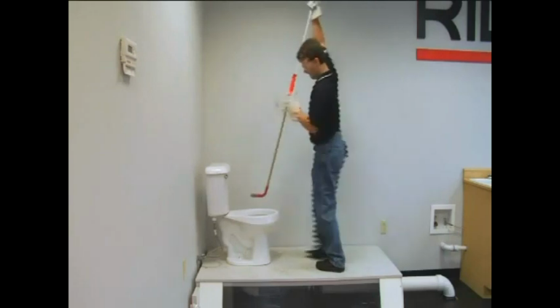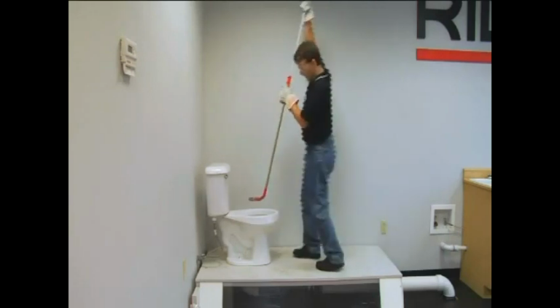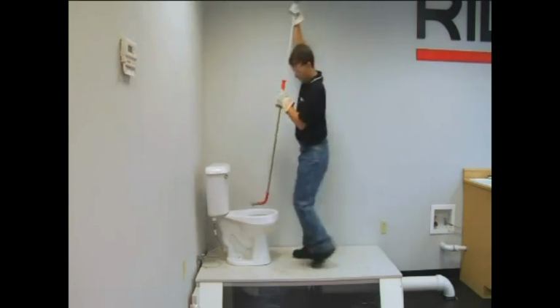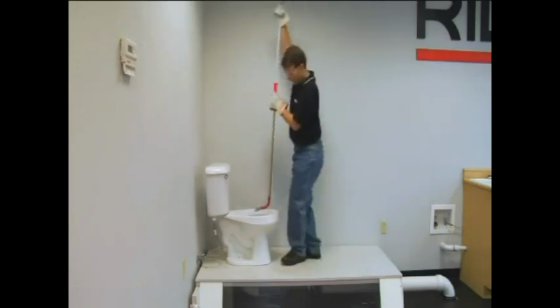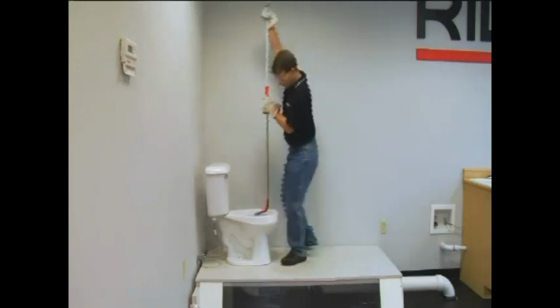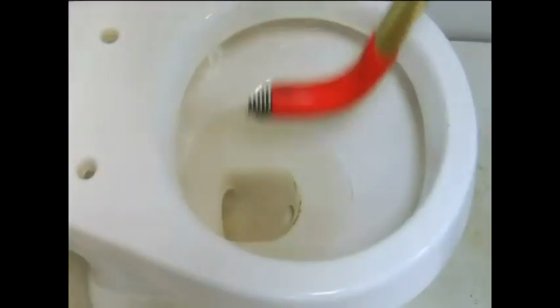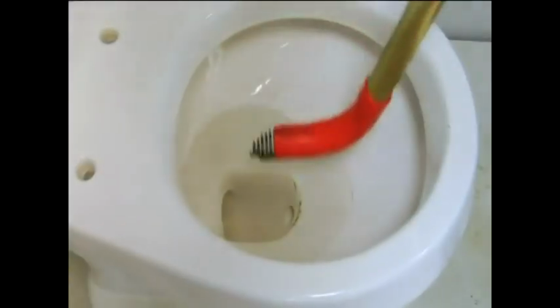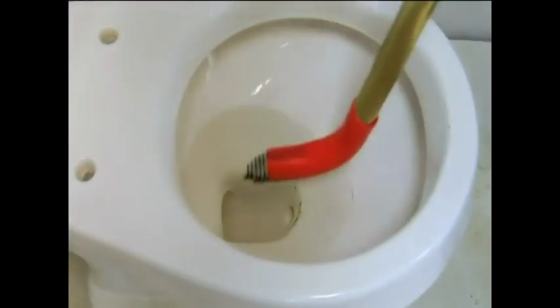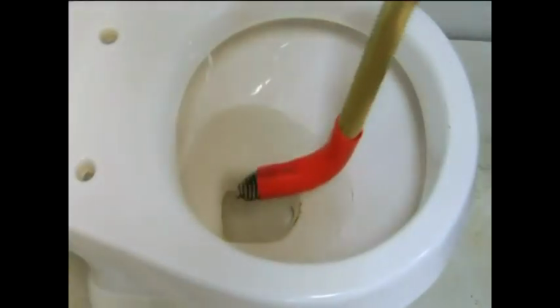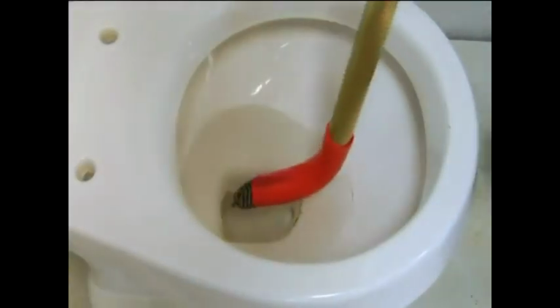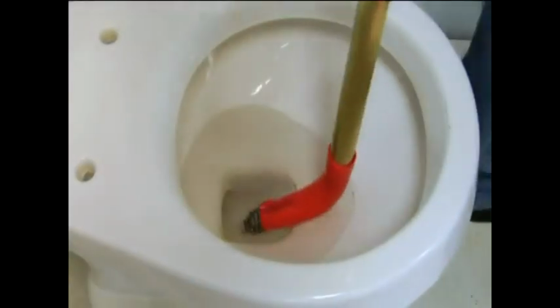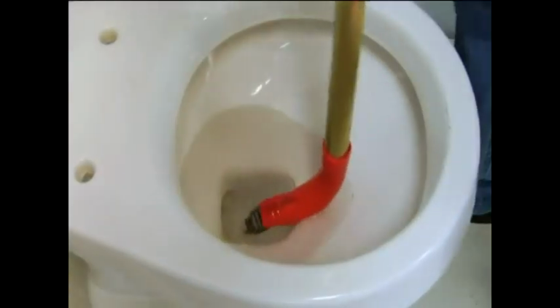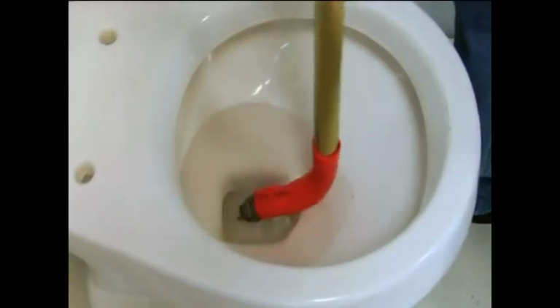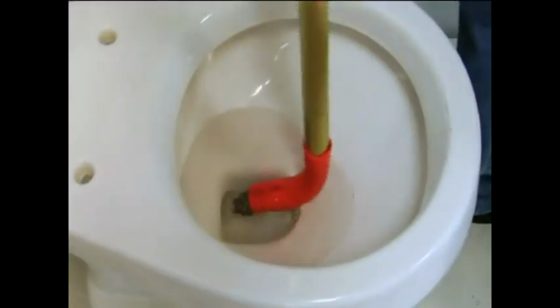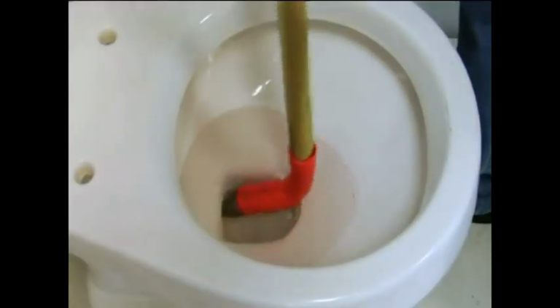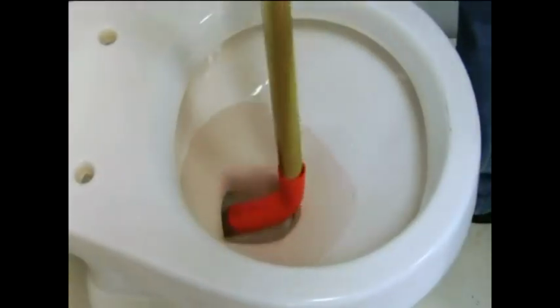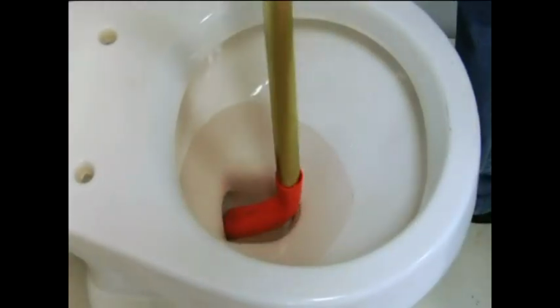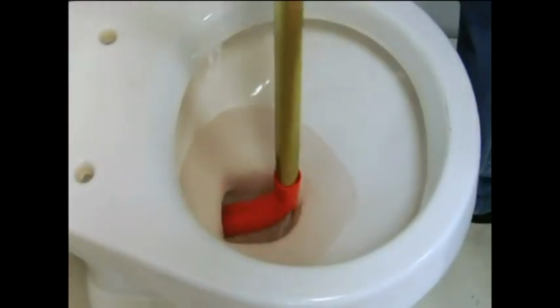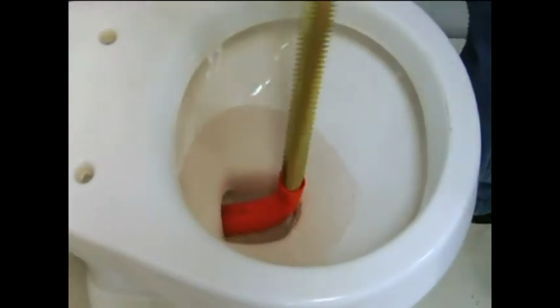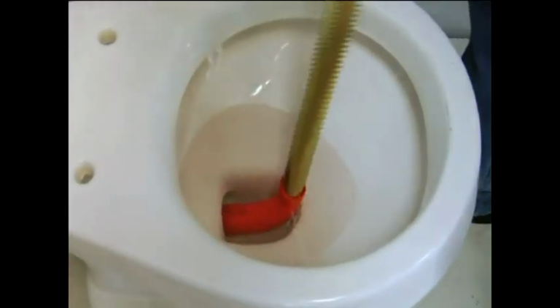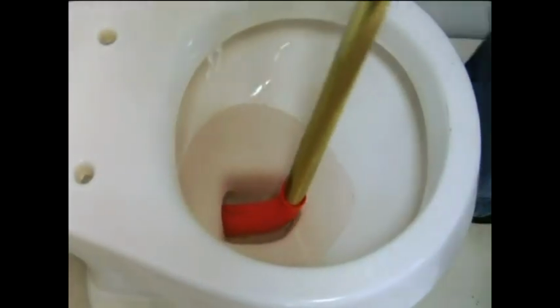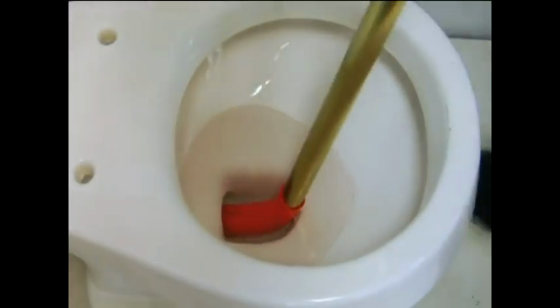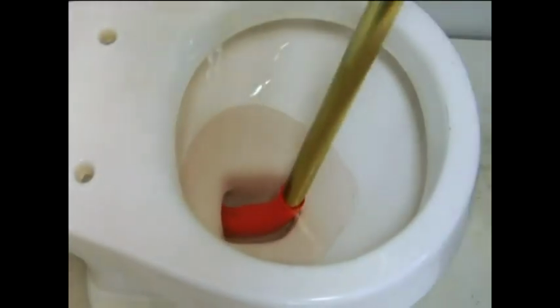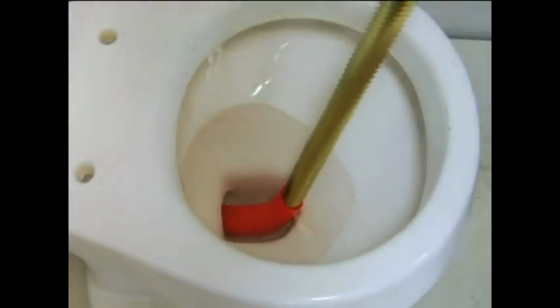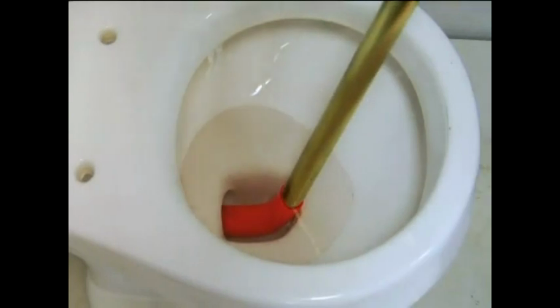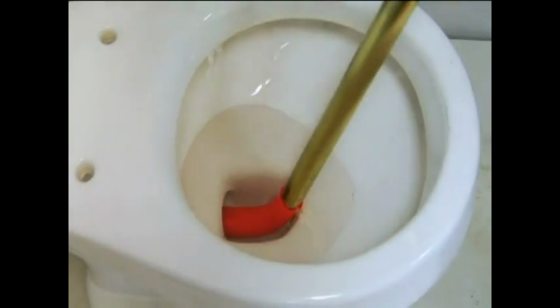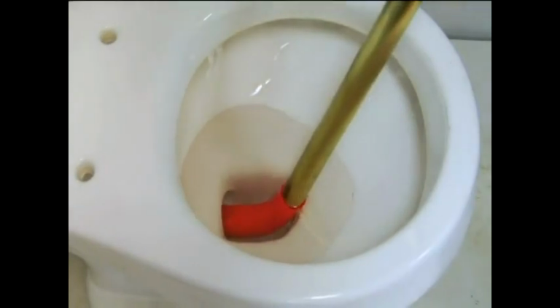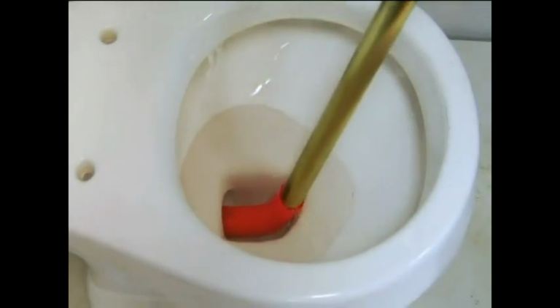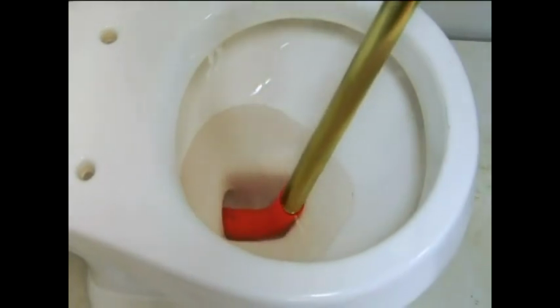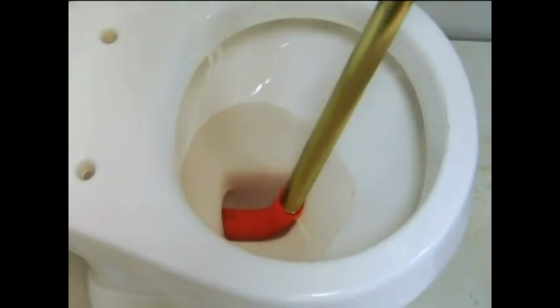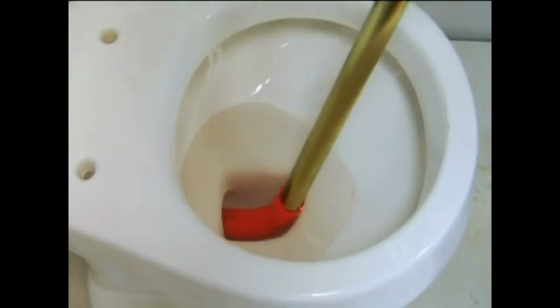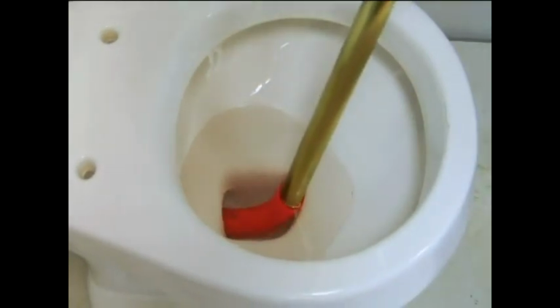Now we'll stick the auger down into the toilet, being careful not to scratch the porcelain on the bowl with the end of the auger.